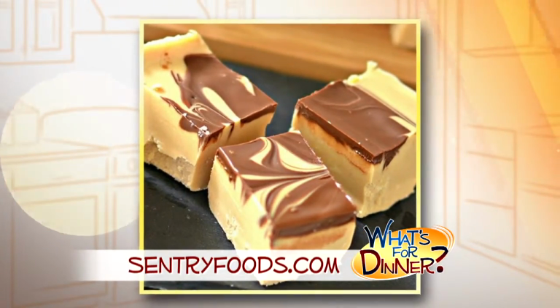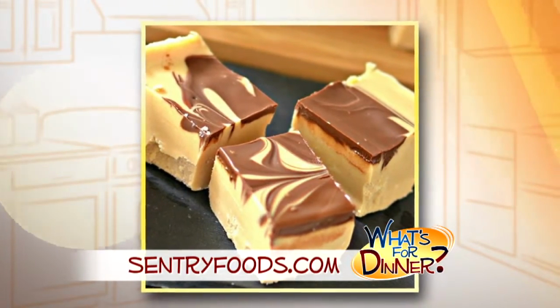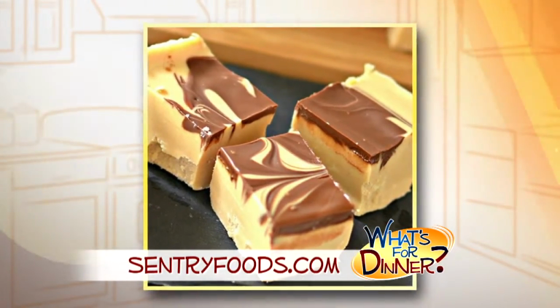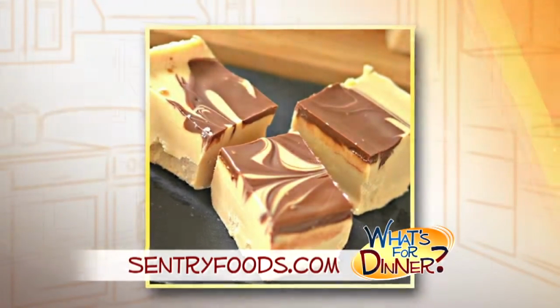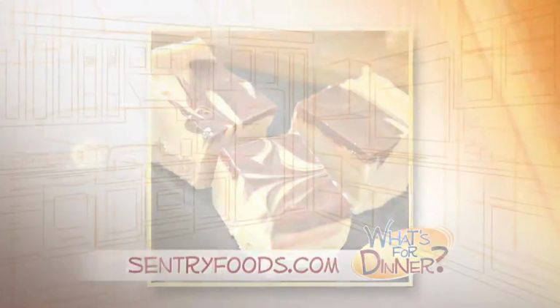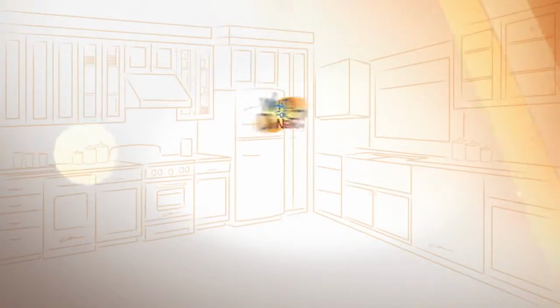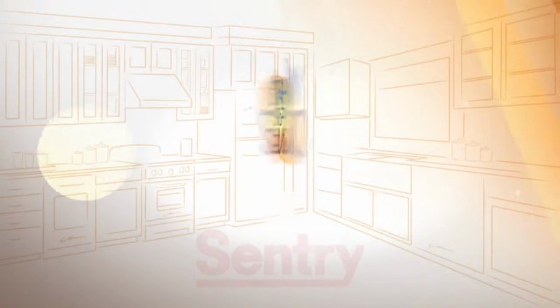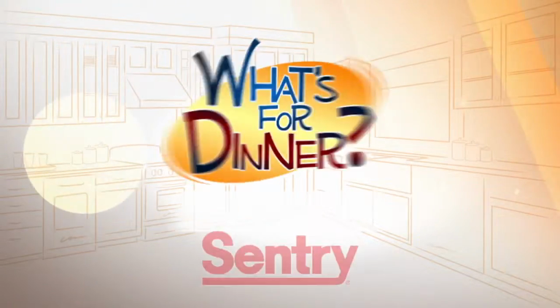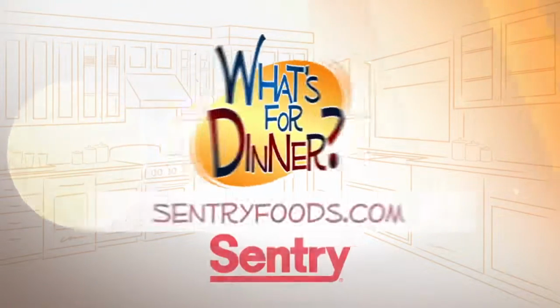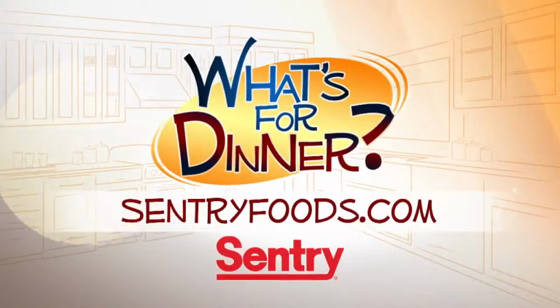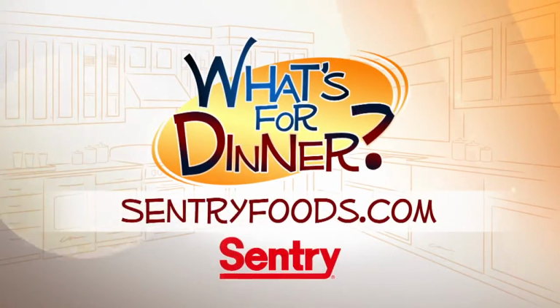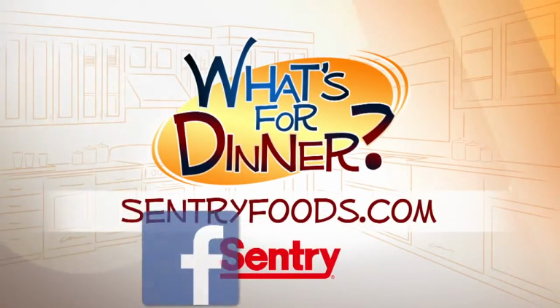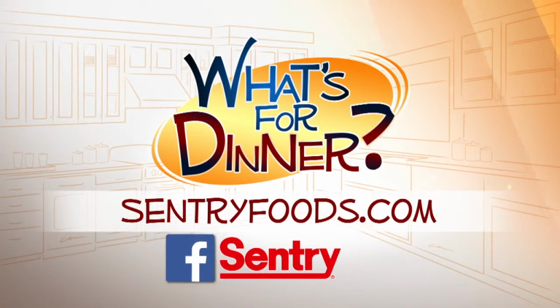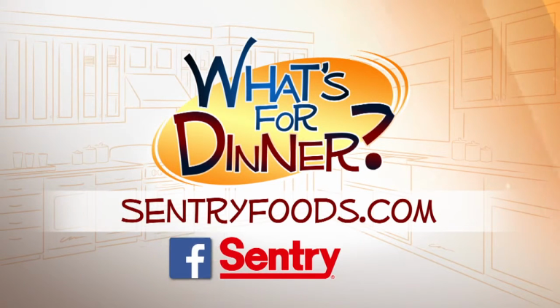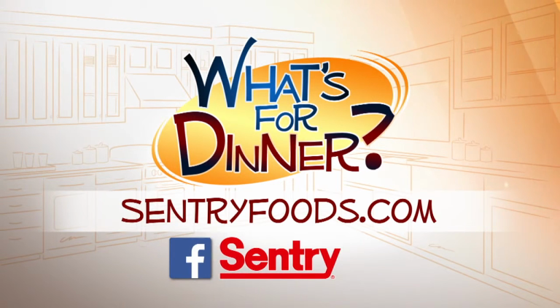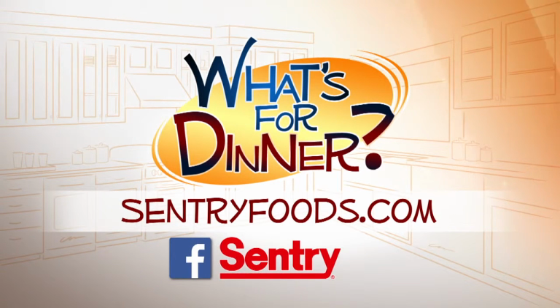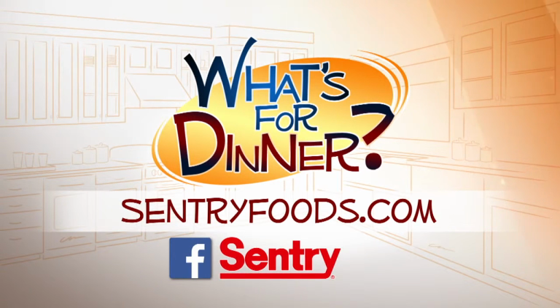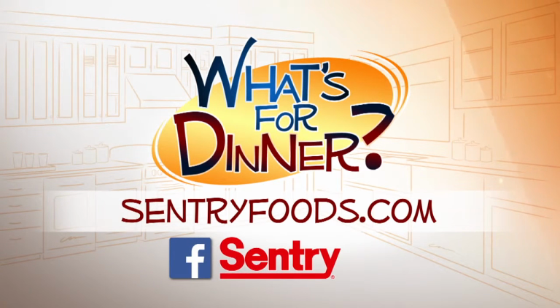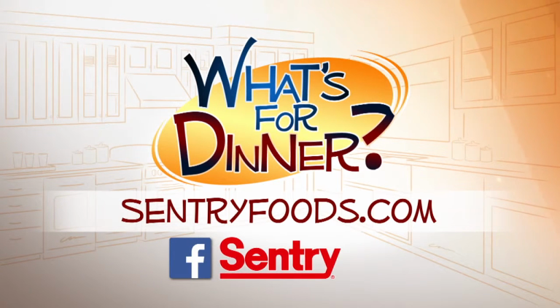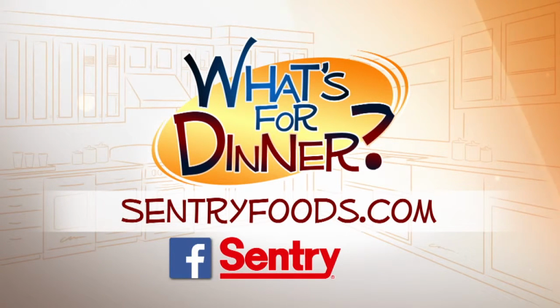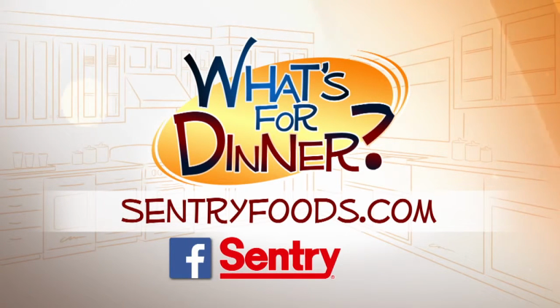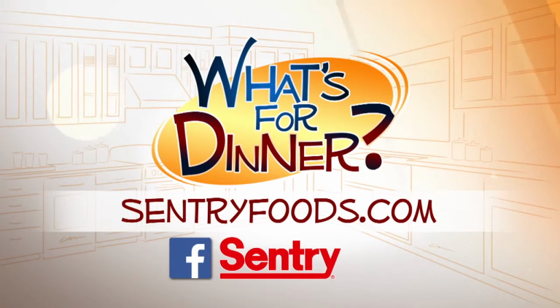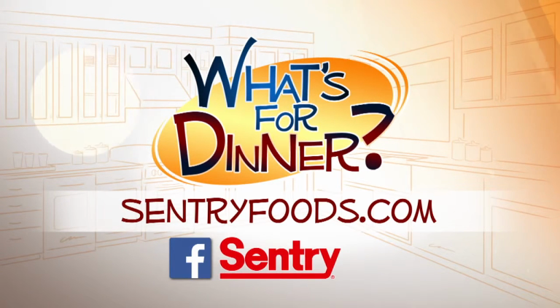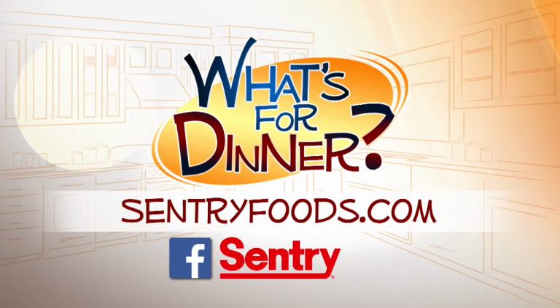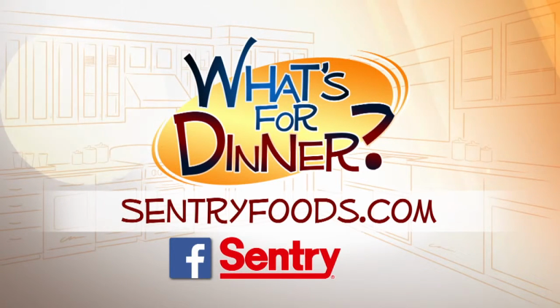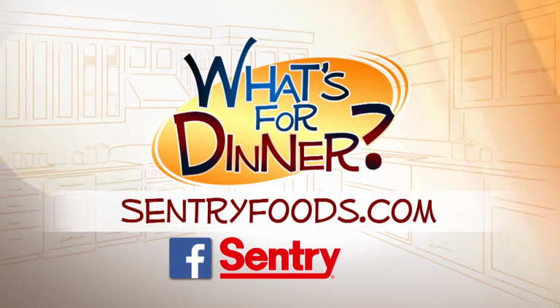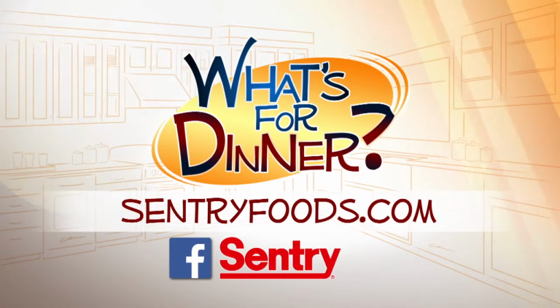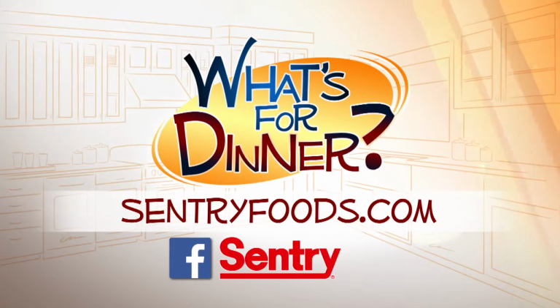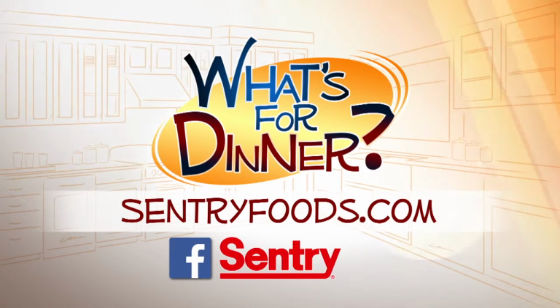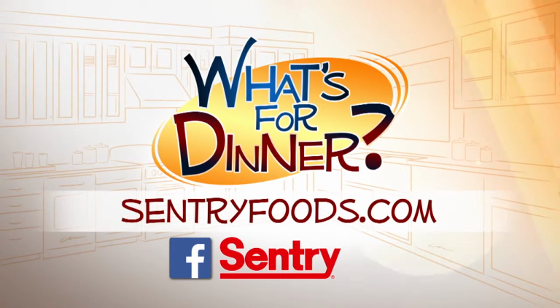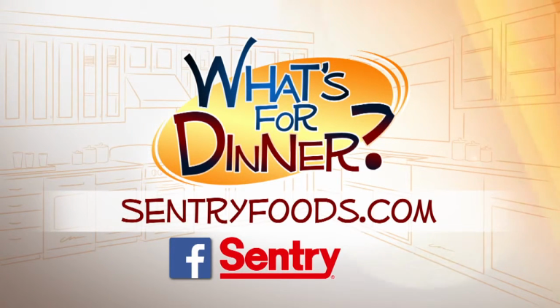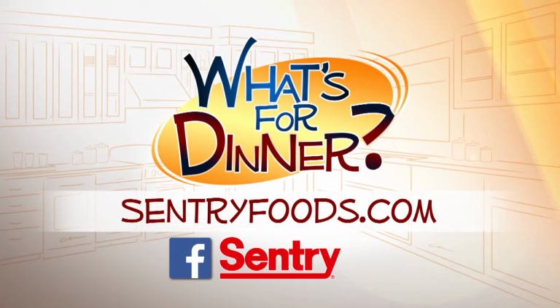Then cut, serve, and smile. You can find this recipe and great deals online at CenturyFoods.com and be sure to look for the What's for Dinner logo.